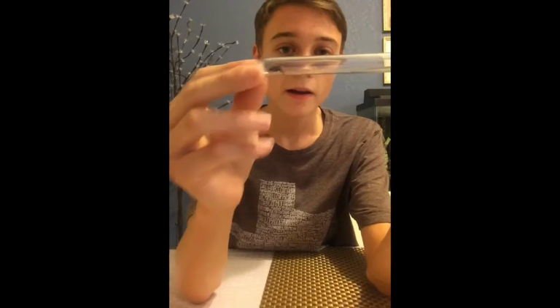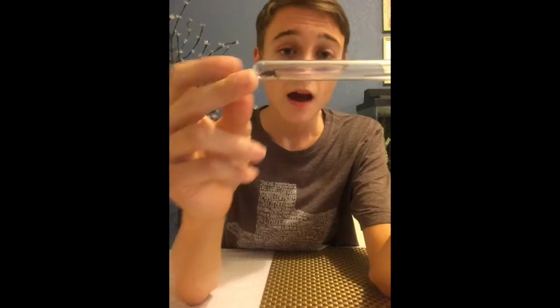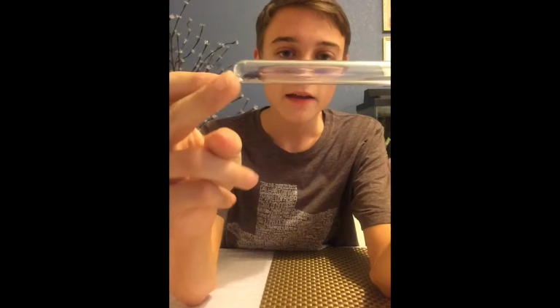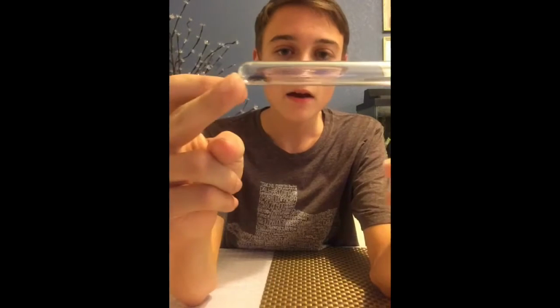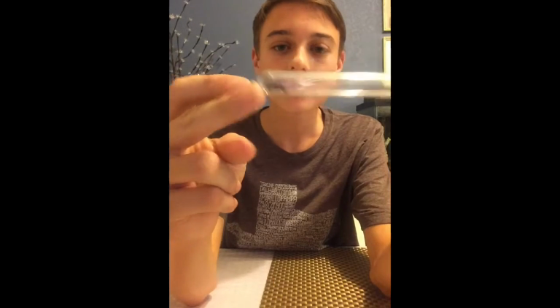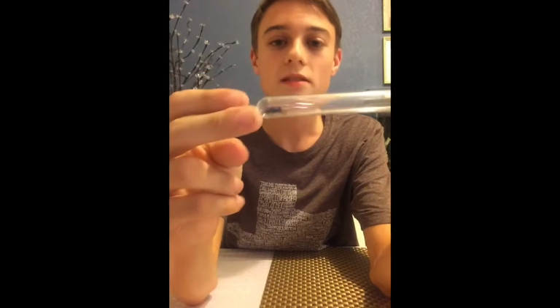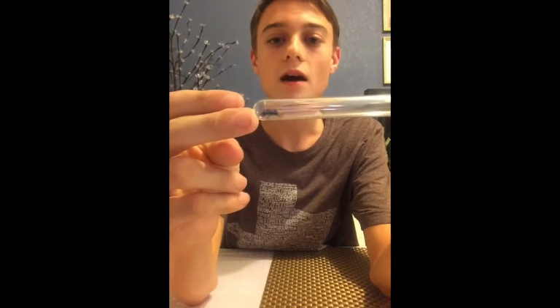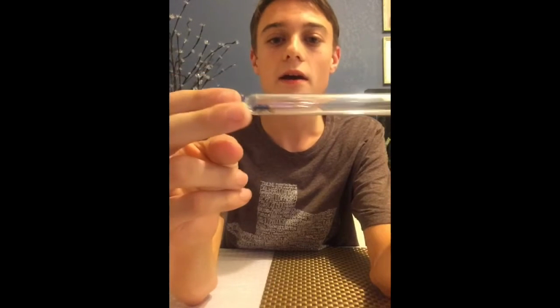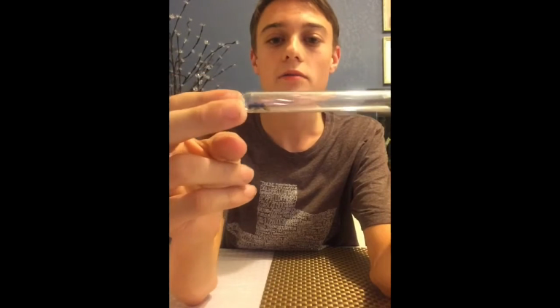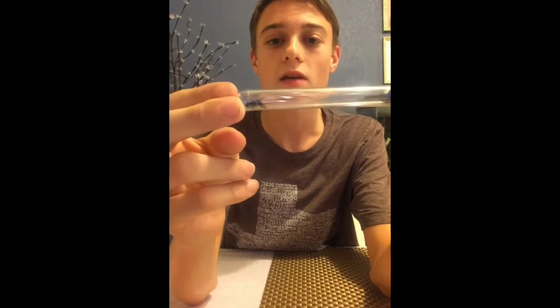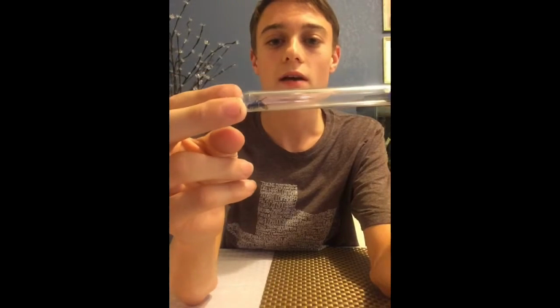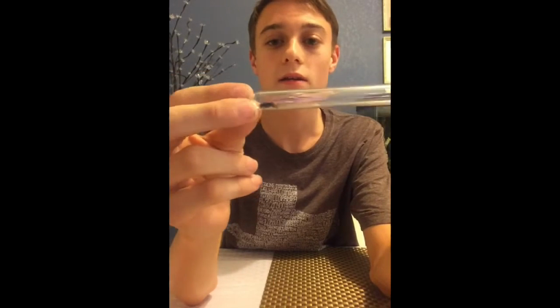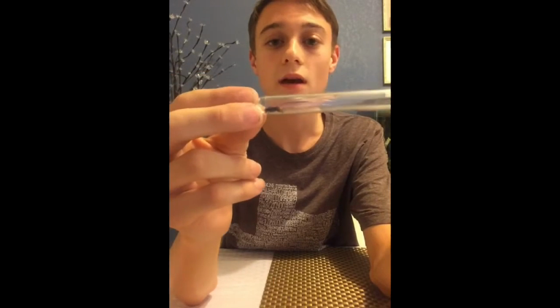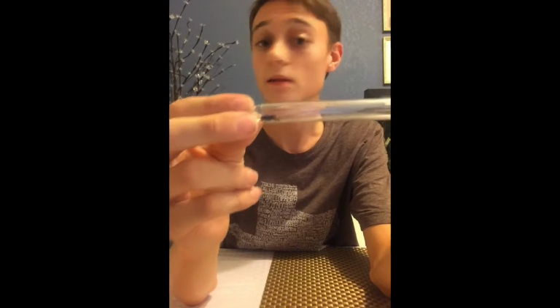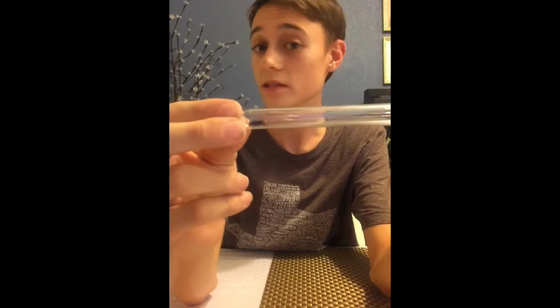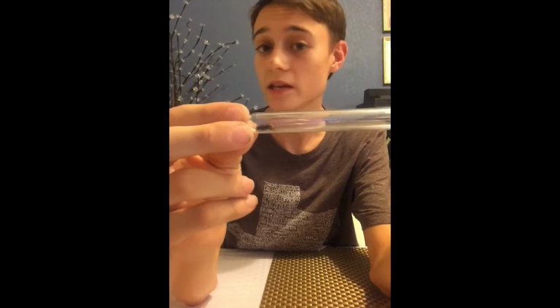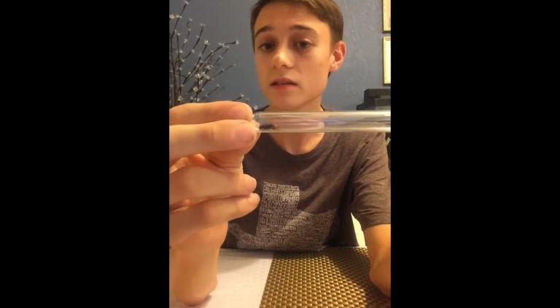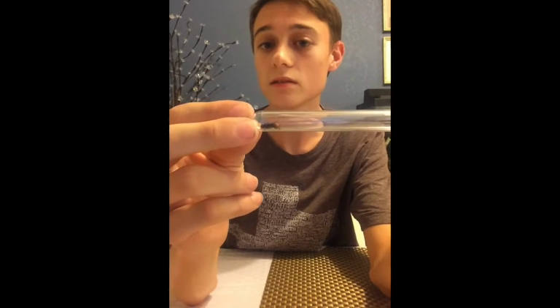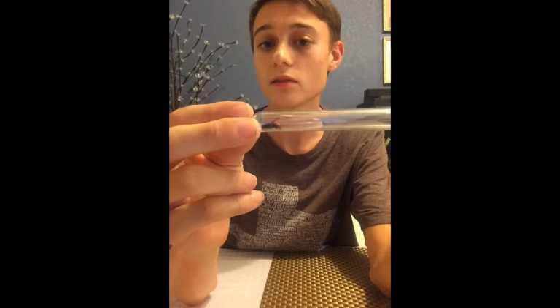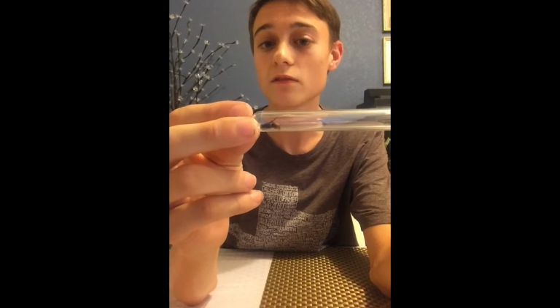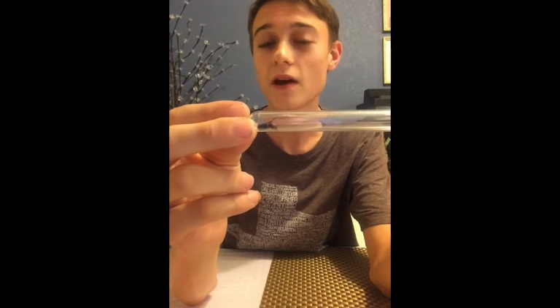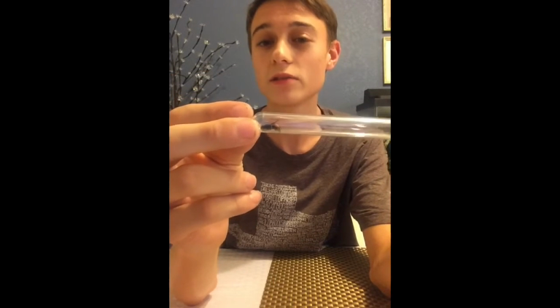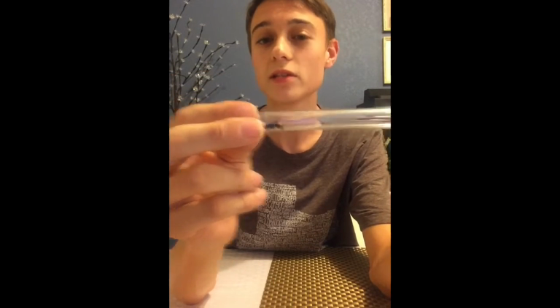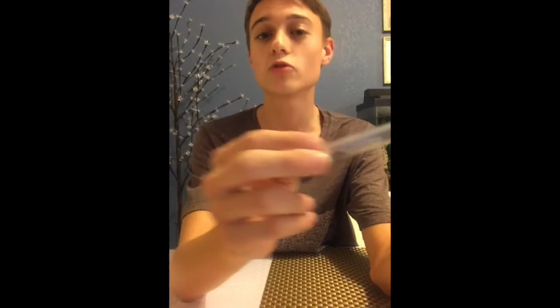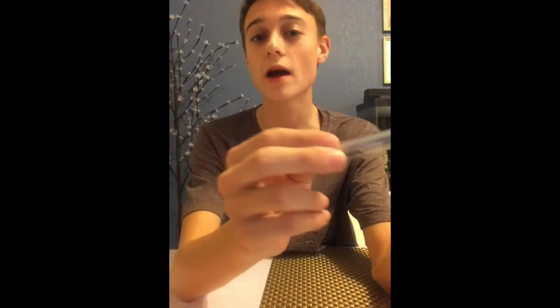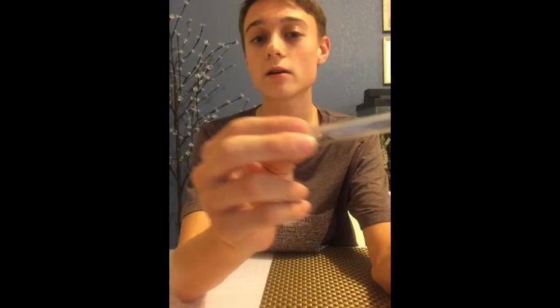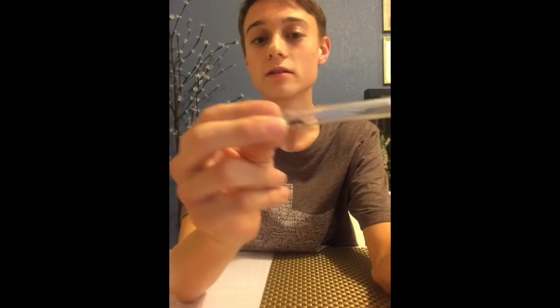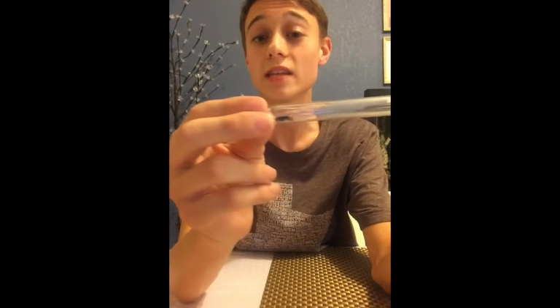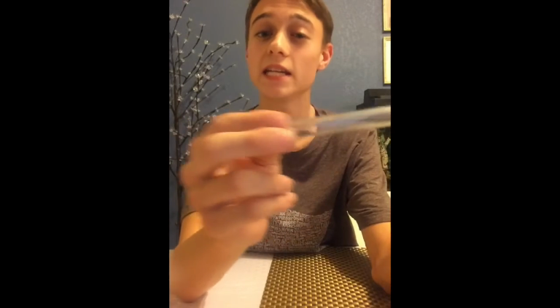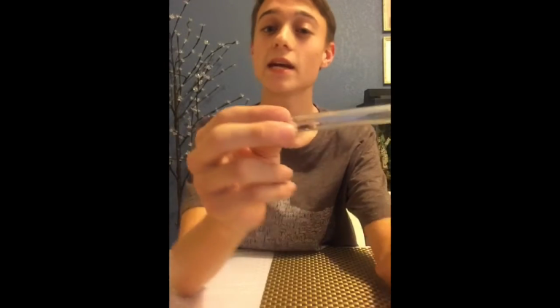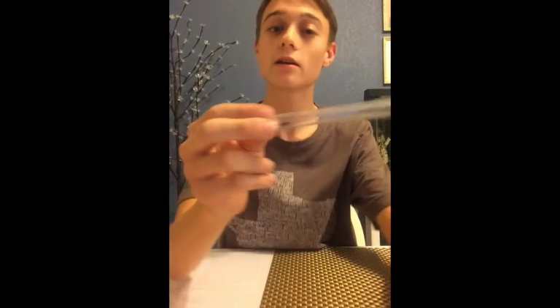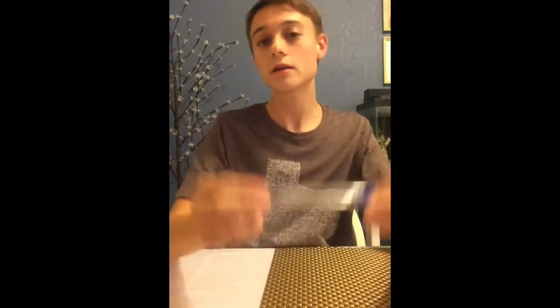I caught this one outside — I live in Texas. They're found in drier, sandy areas.